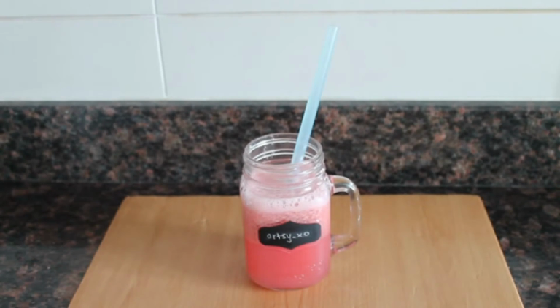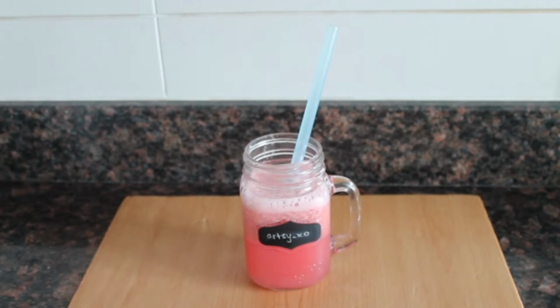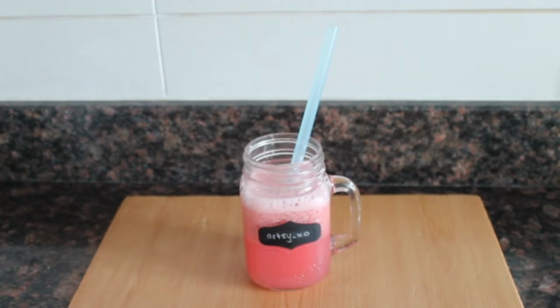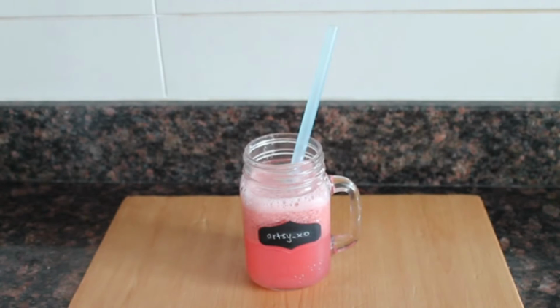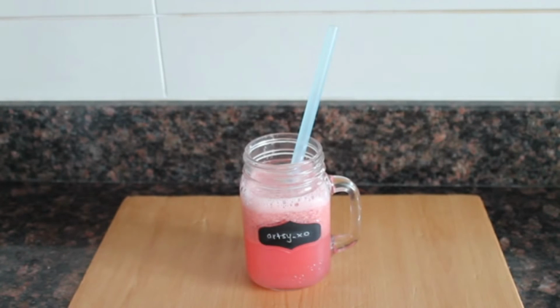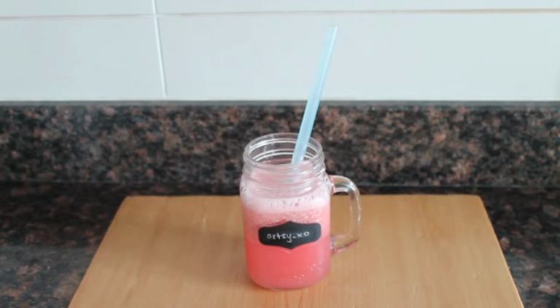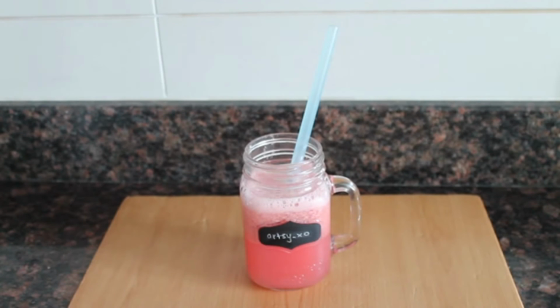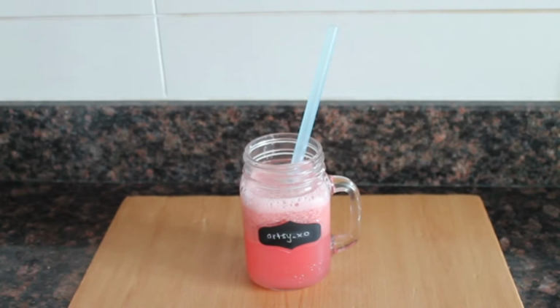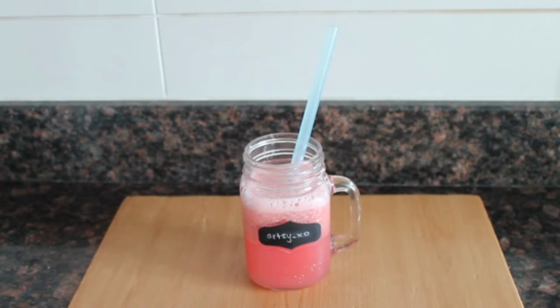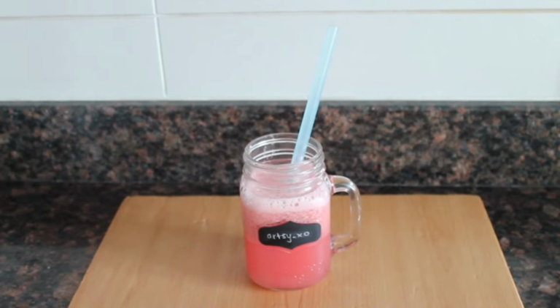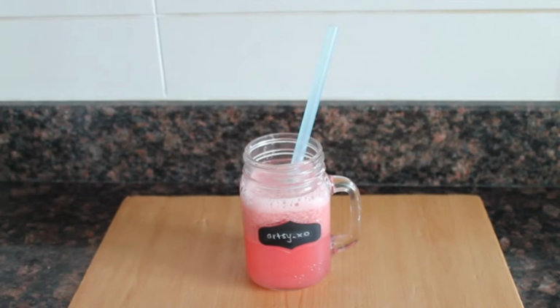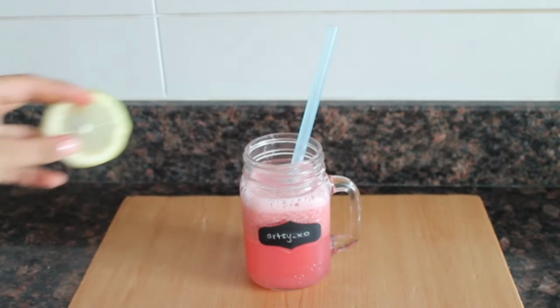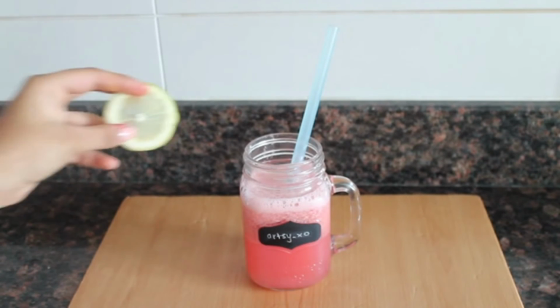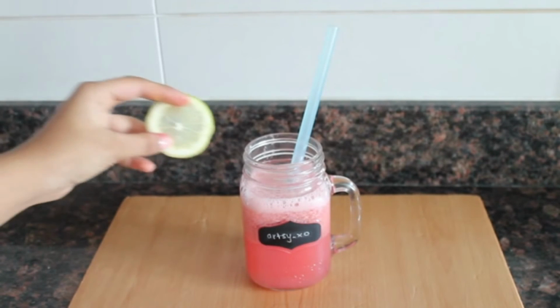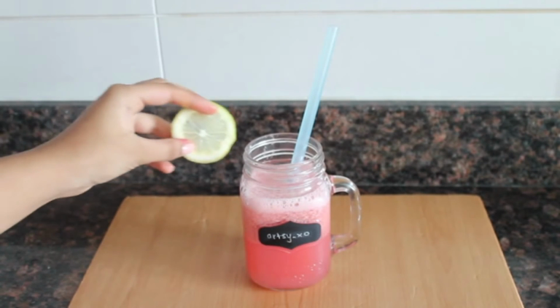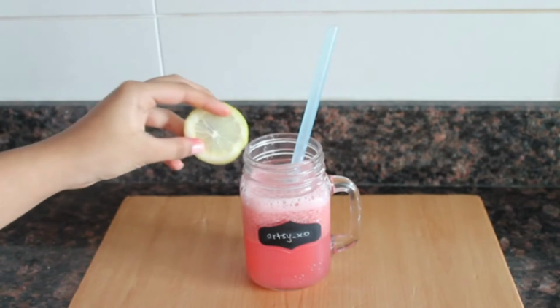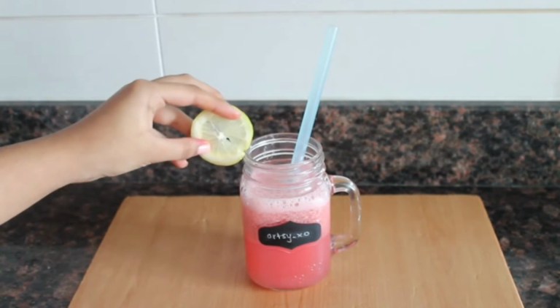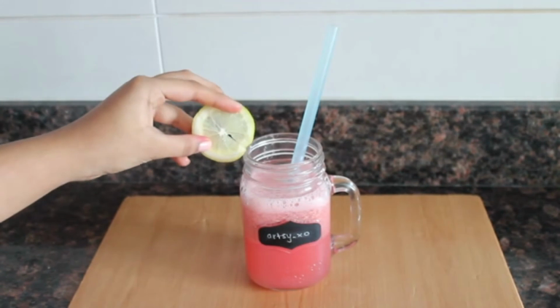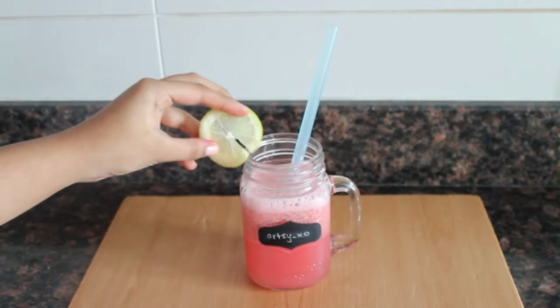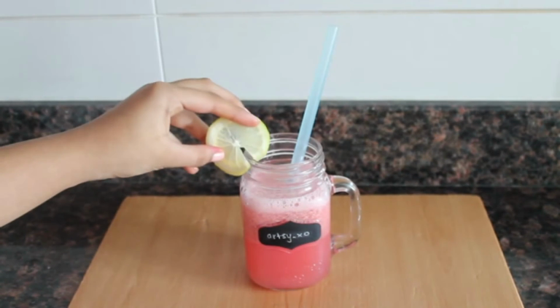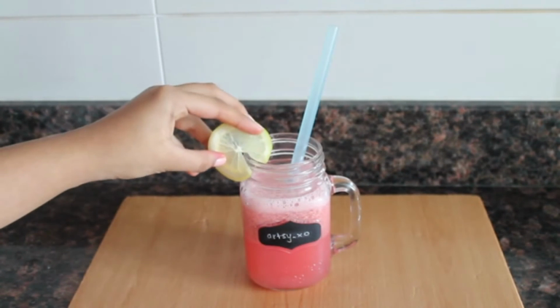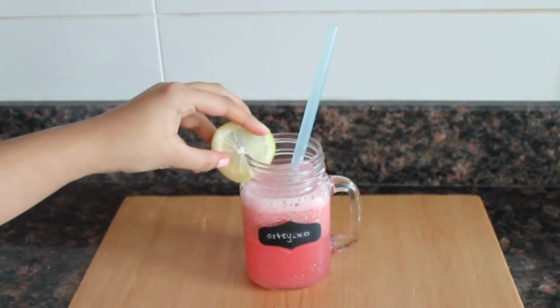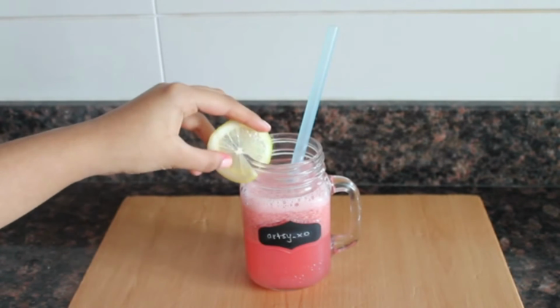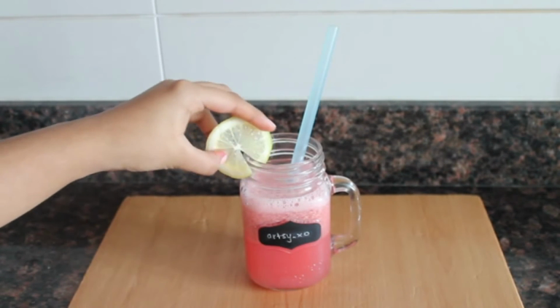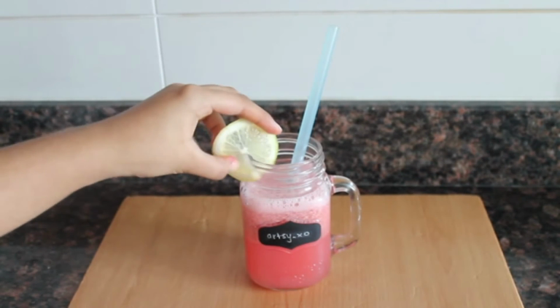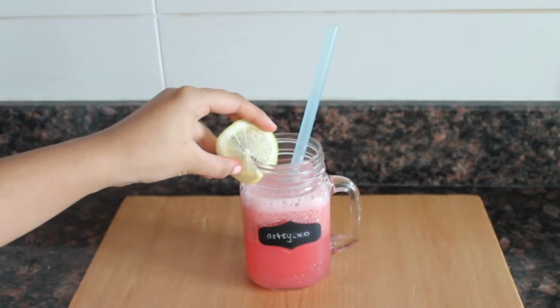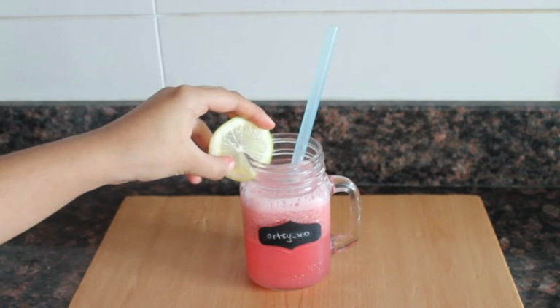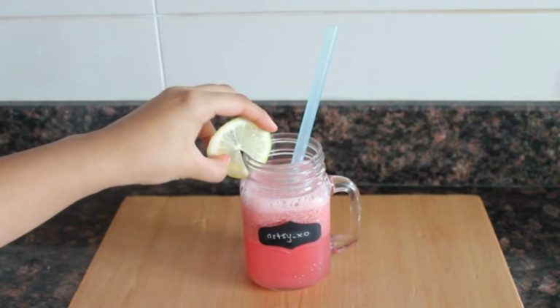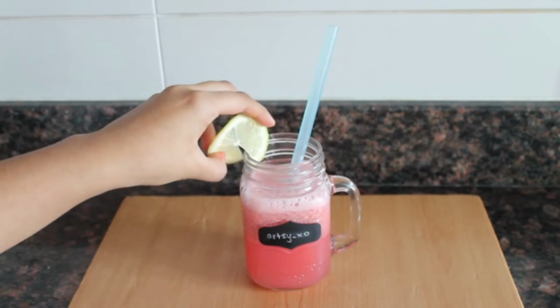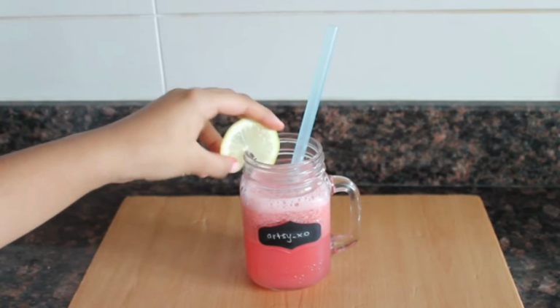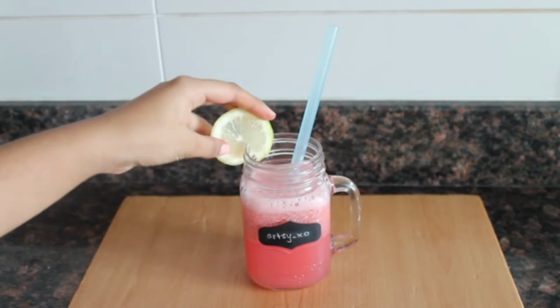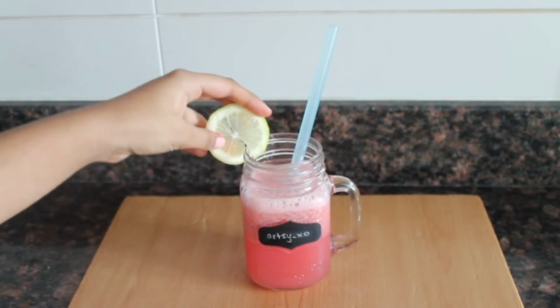And I added a lime onto the rim of my glass, just to make it look a little more fabulous.